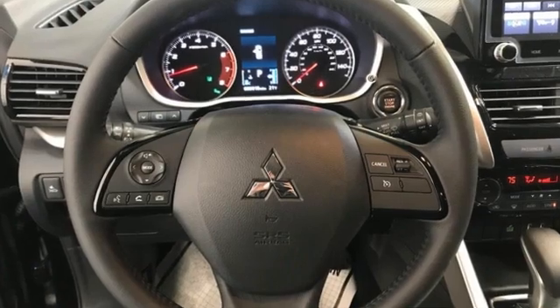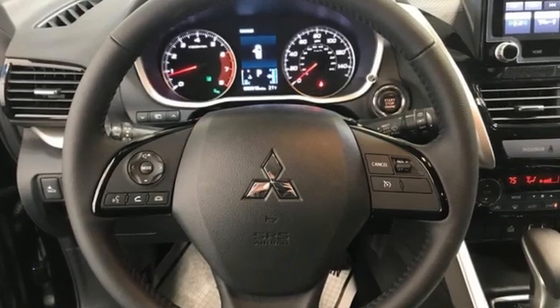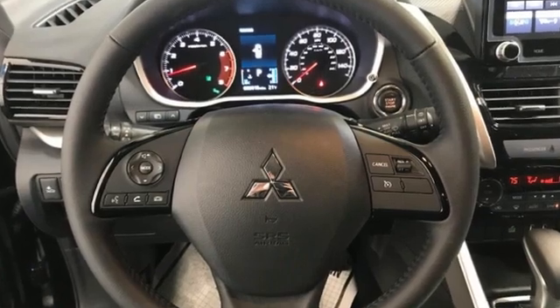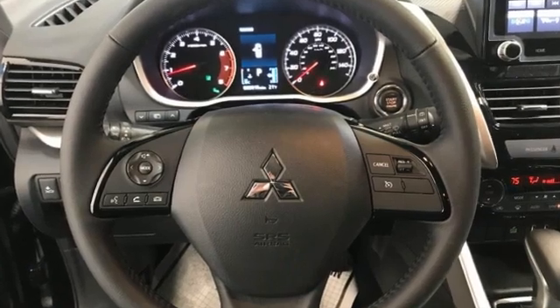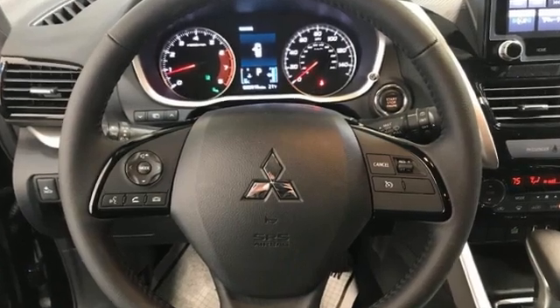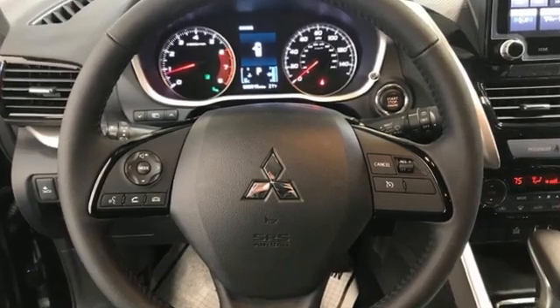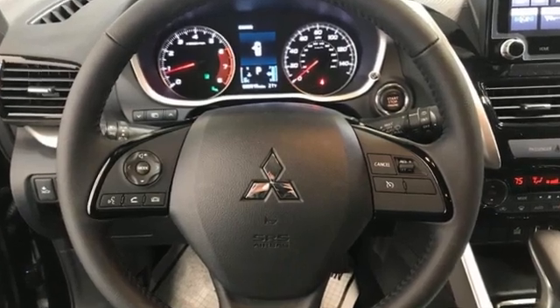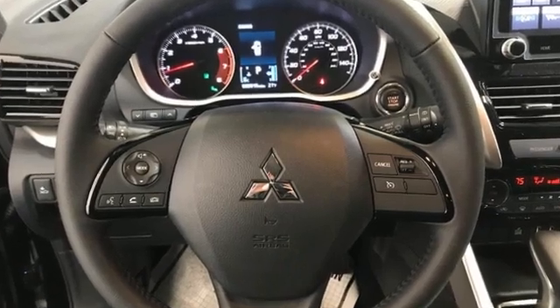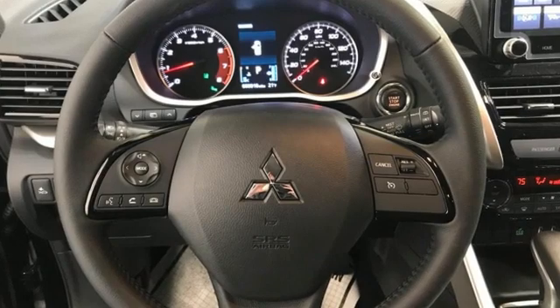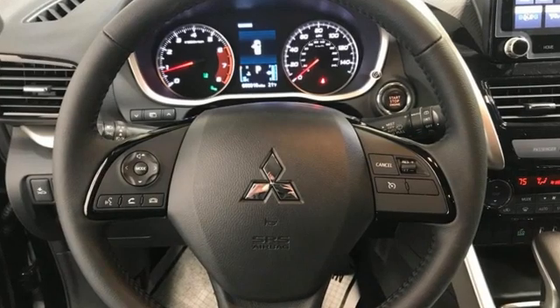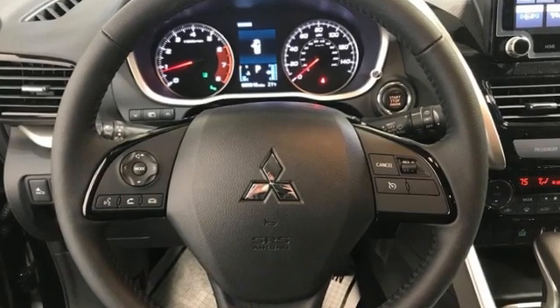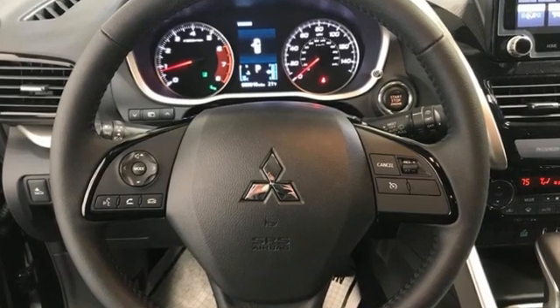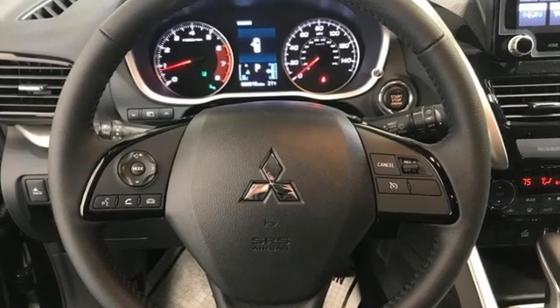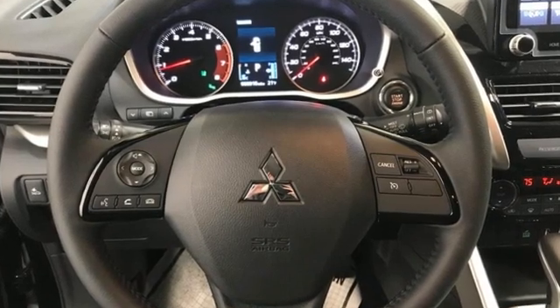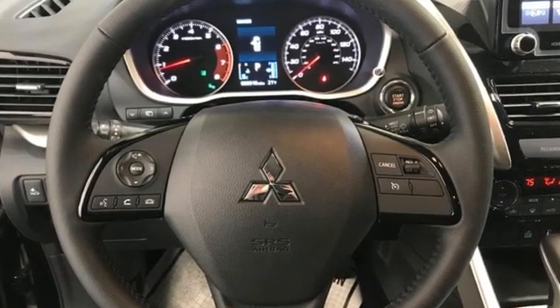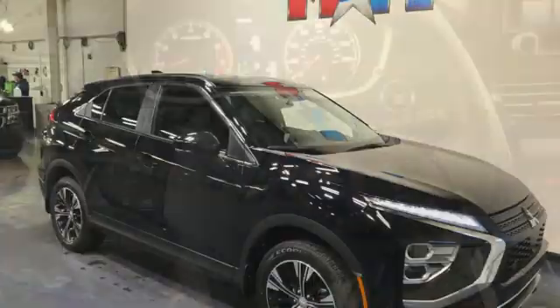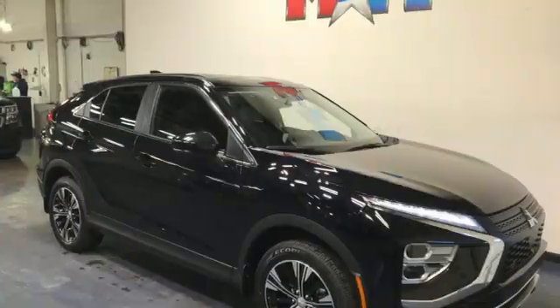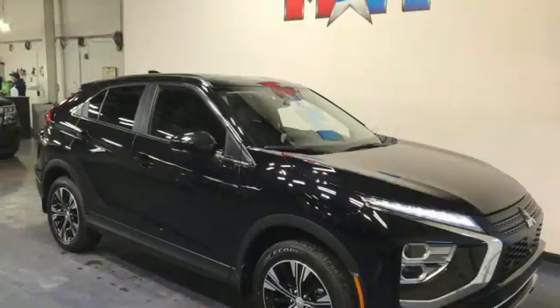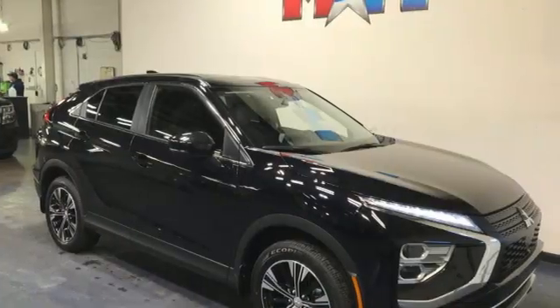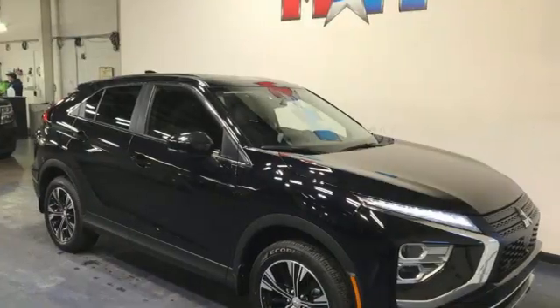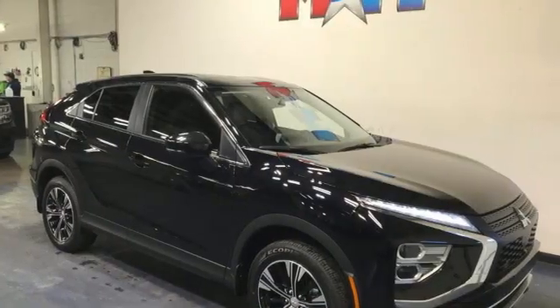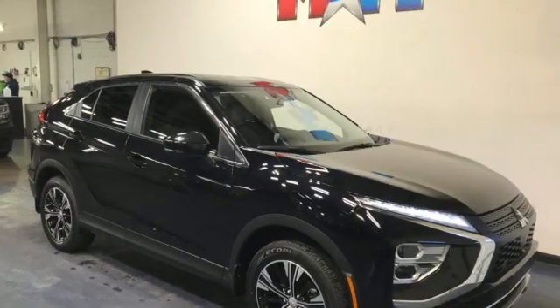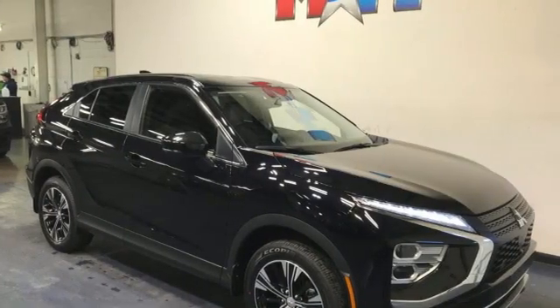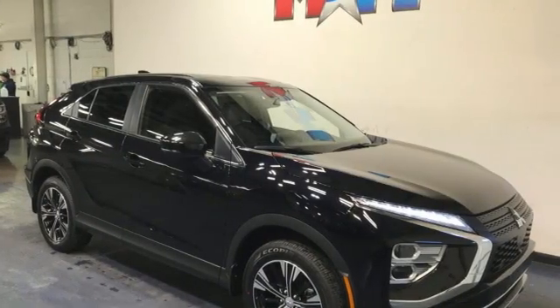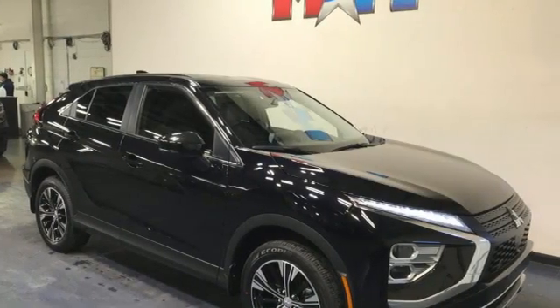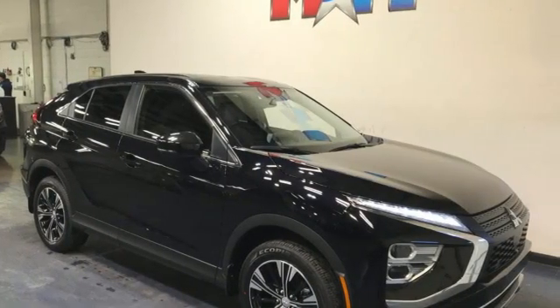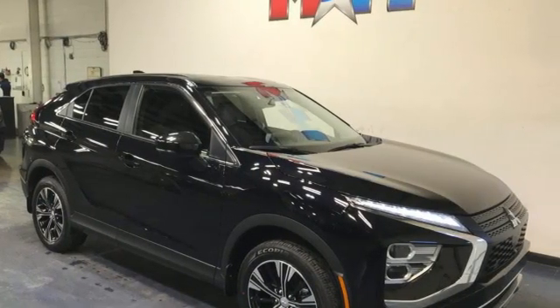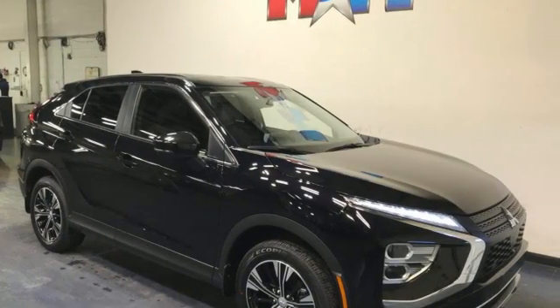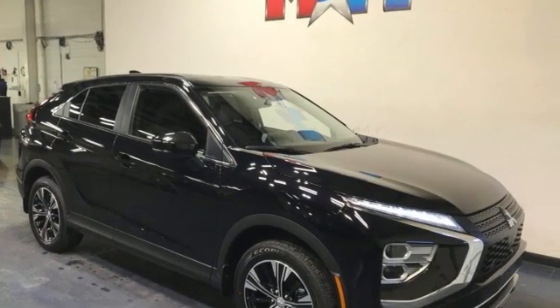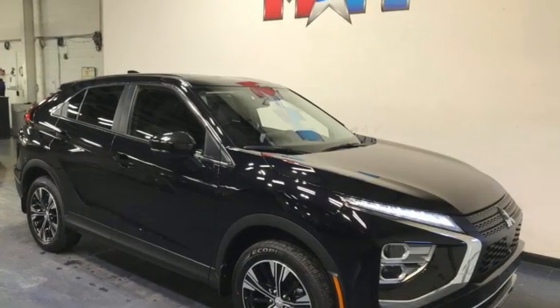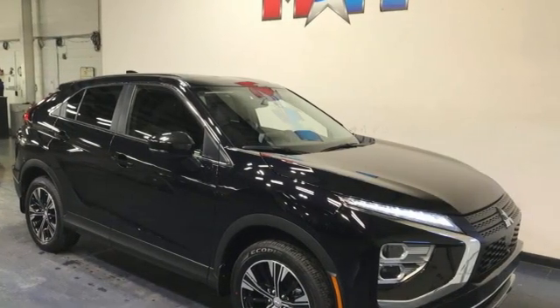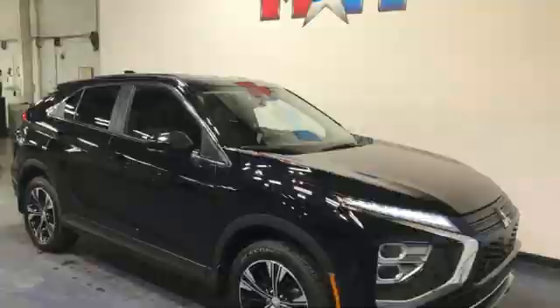Mitsubishi has a vehicle designed just for you, no matter what road you're inspired to travel down. Hurry in today and see it for yourself.